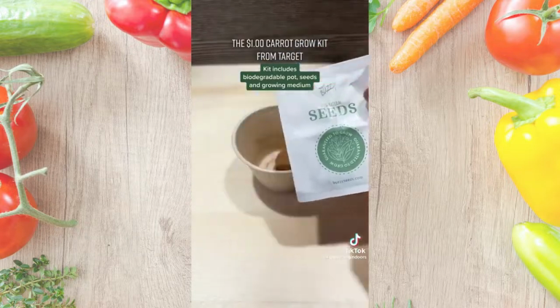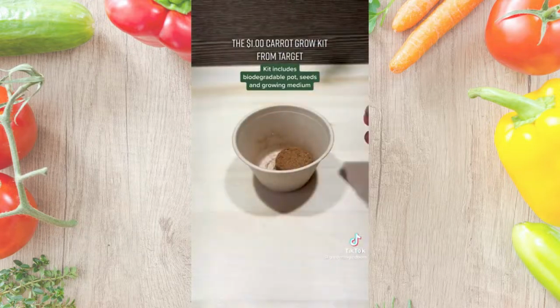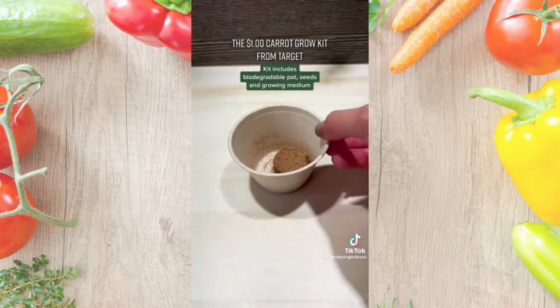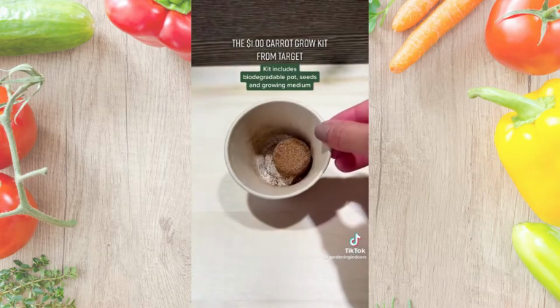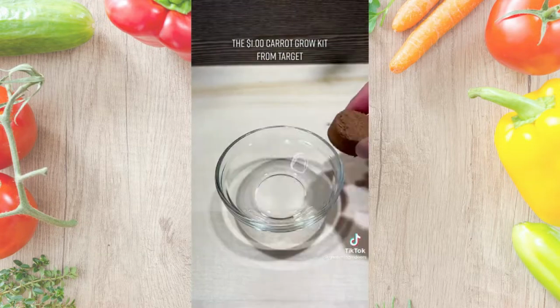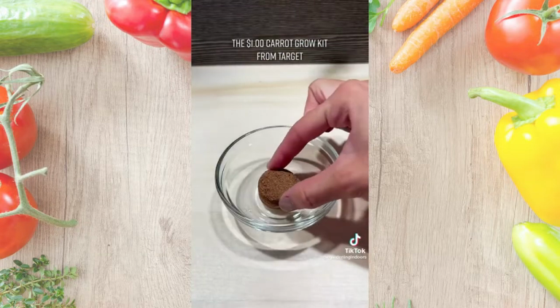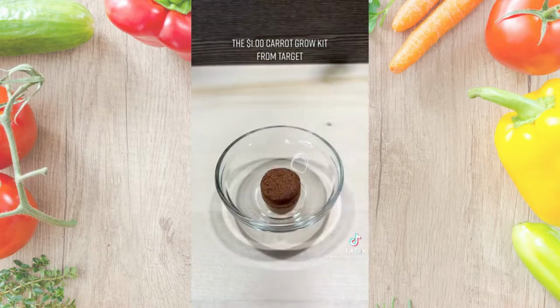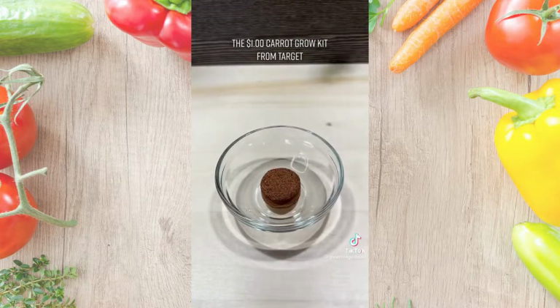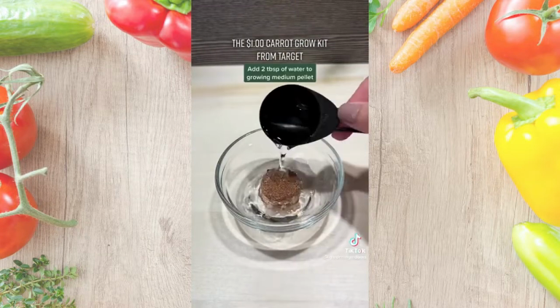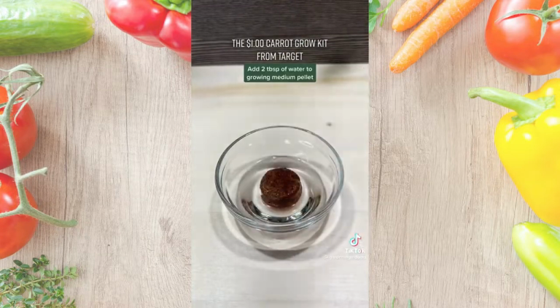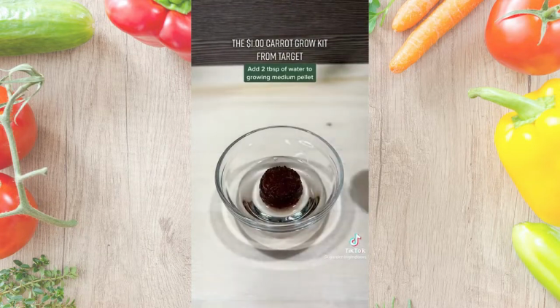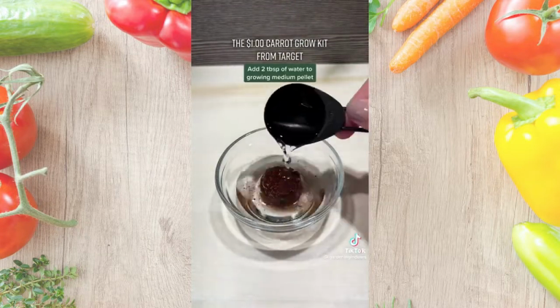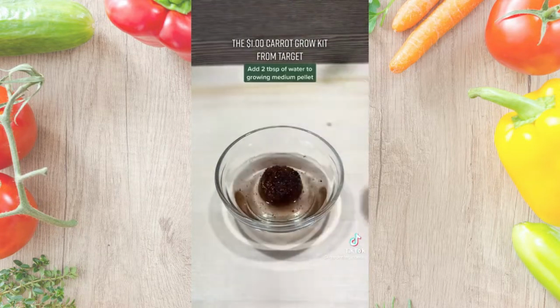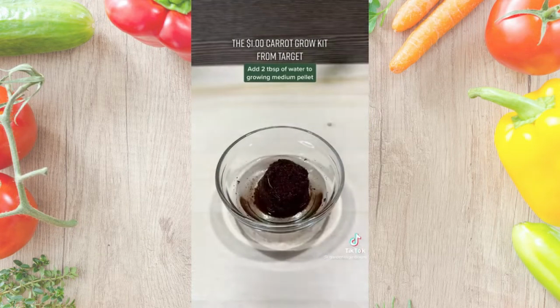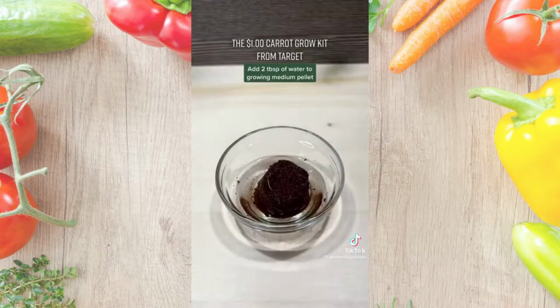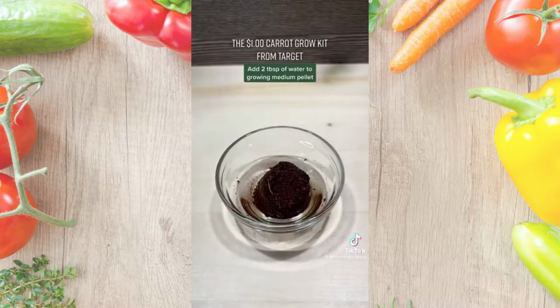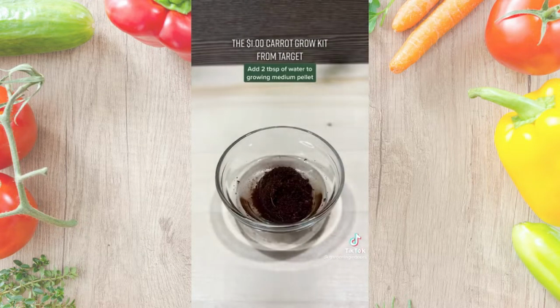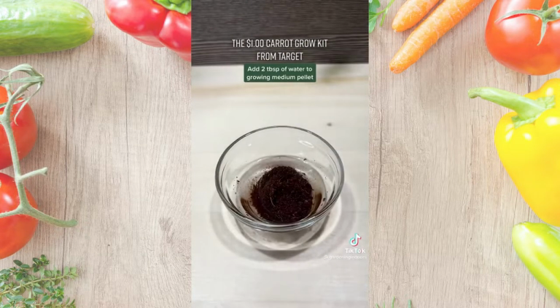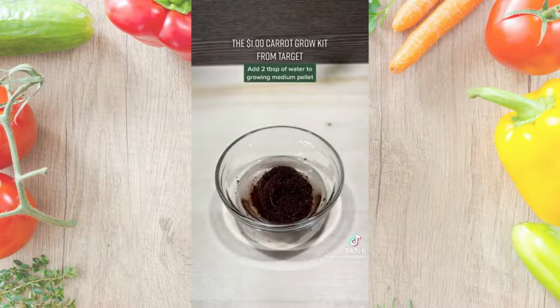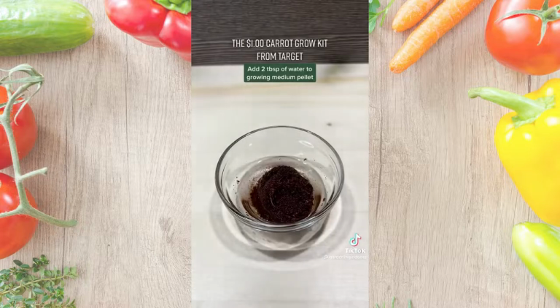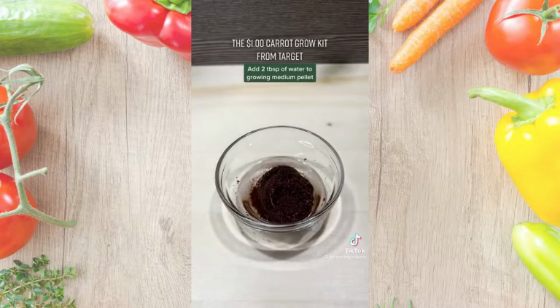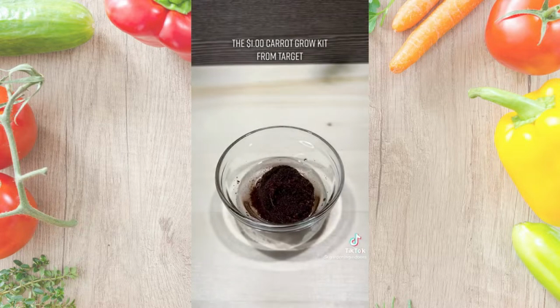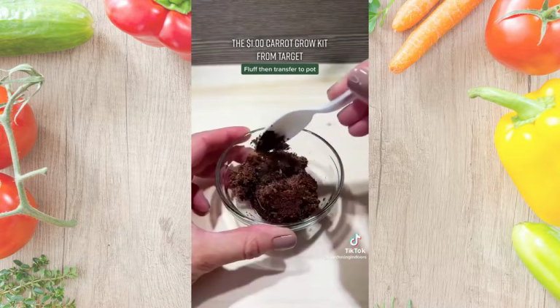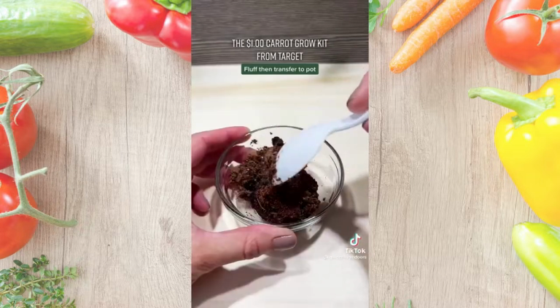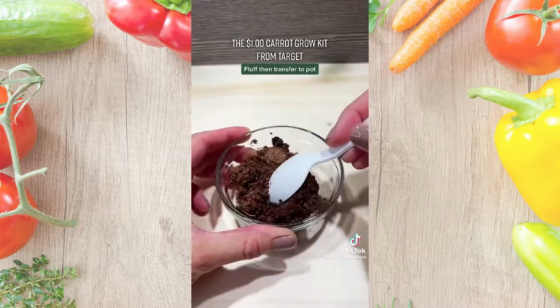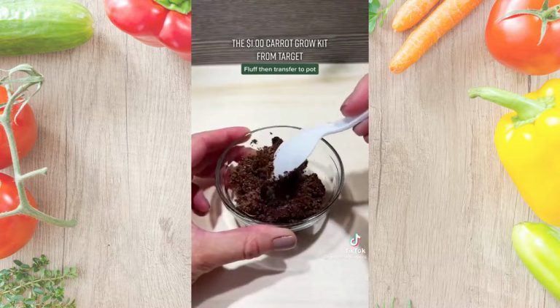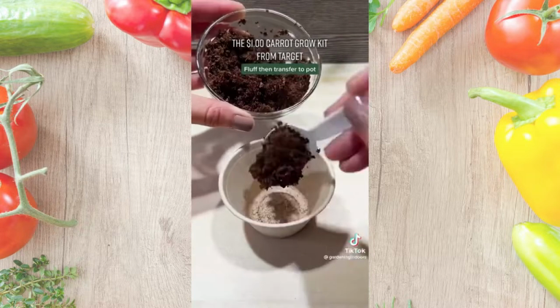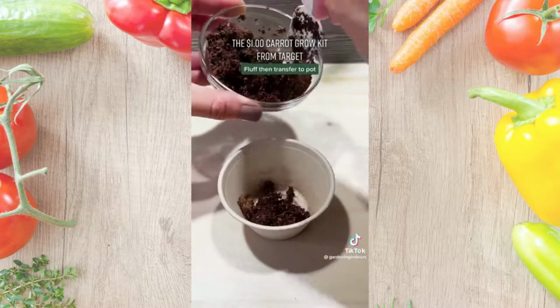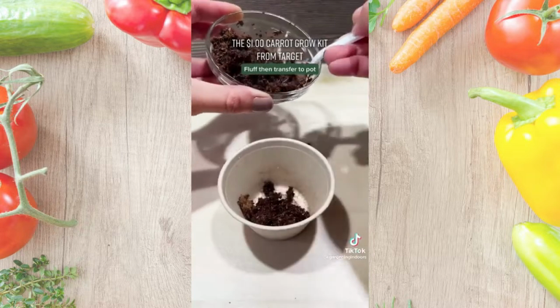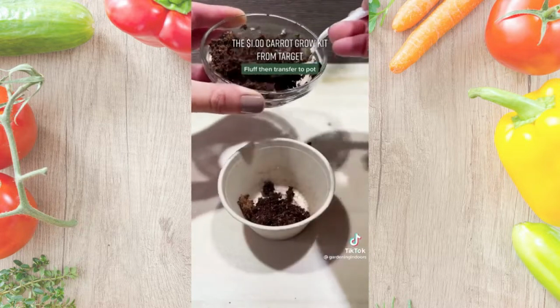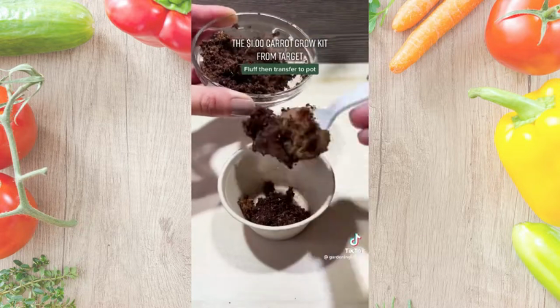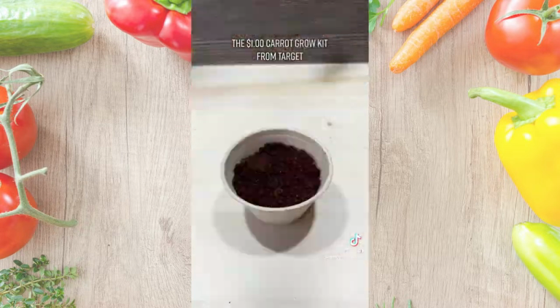Following the instructions, I transferred this pellet to a small dish and added two tablespoons of water. After the water absorbed, I fluffed up the medium and then transferred it to the biodegradable cup.